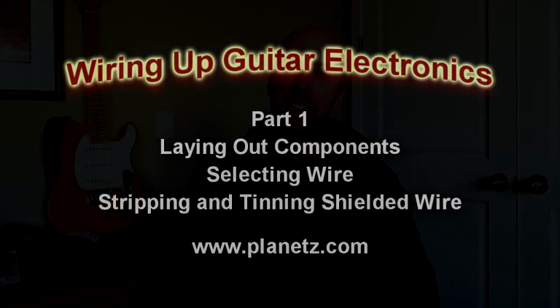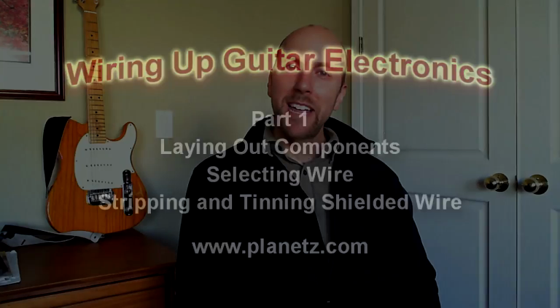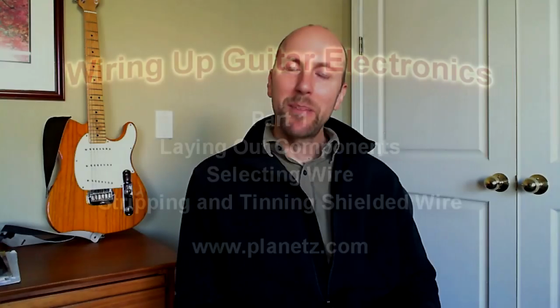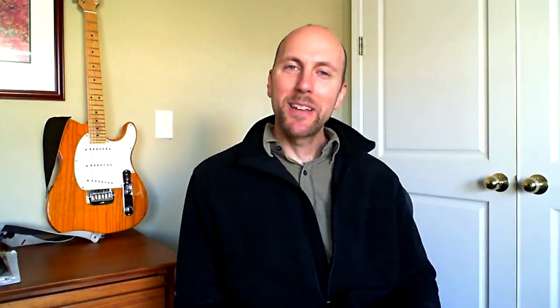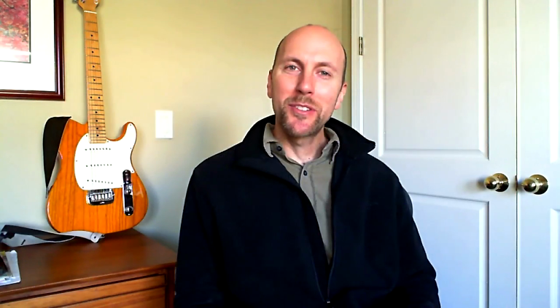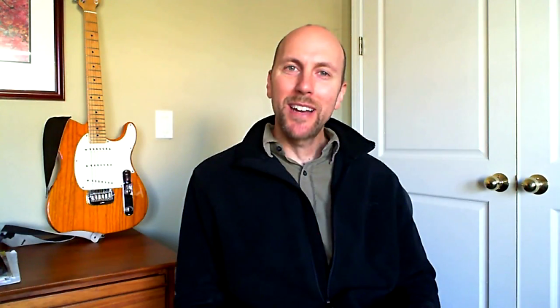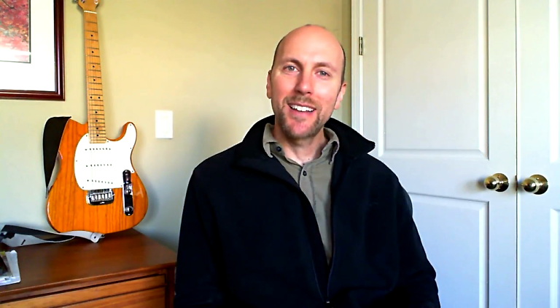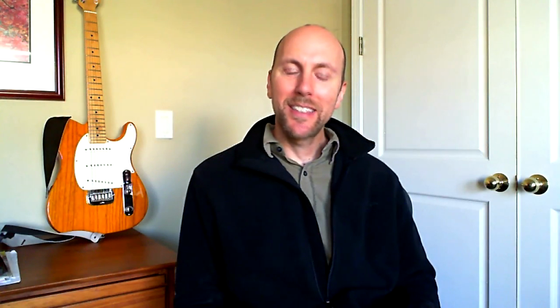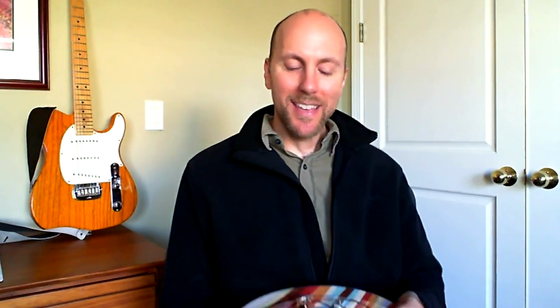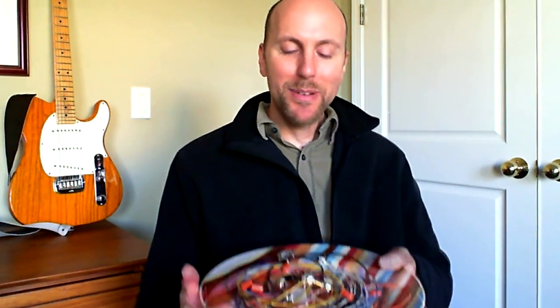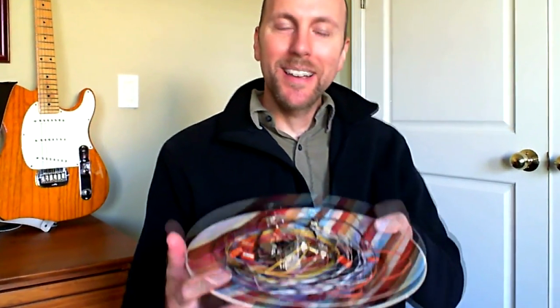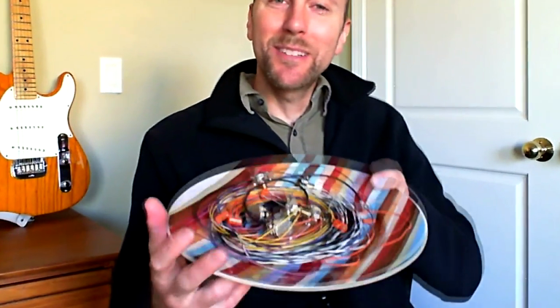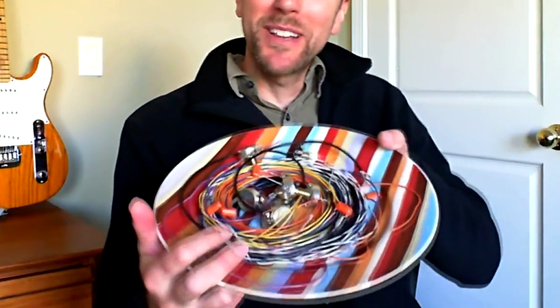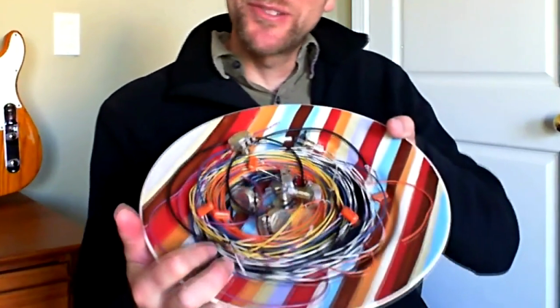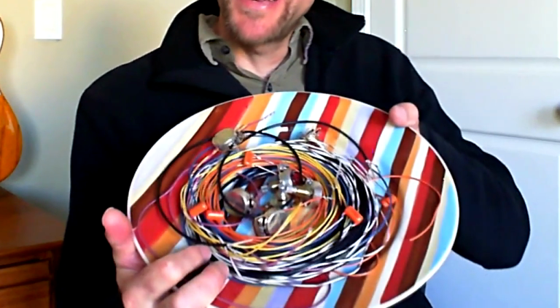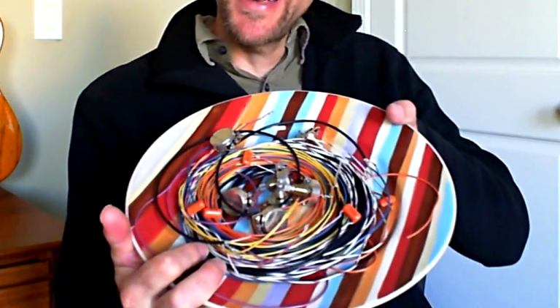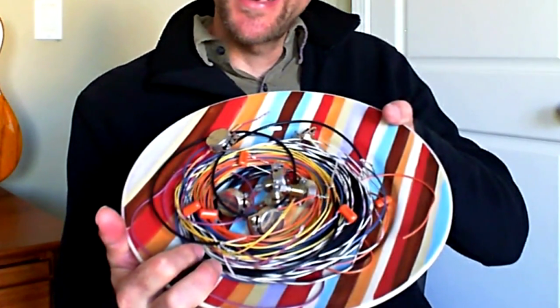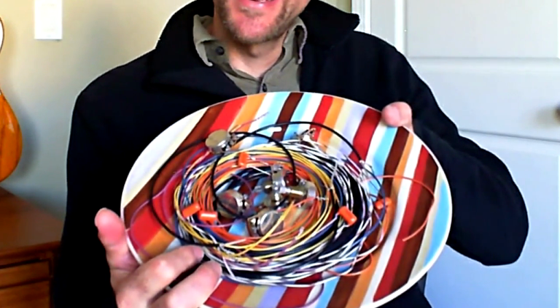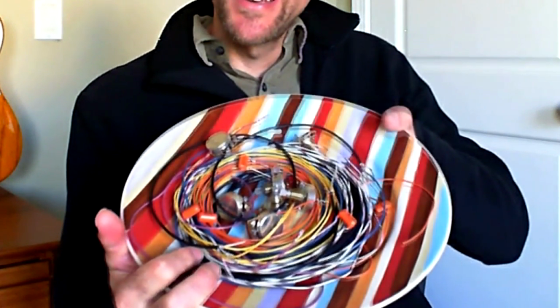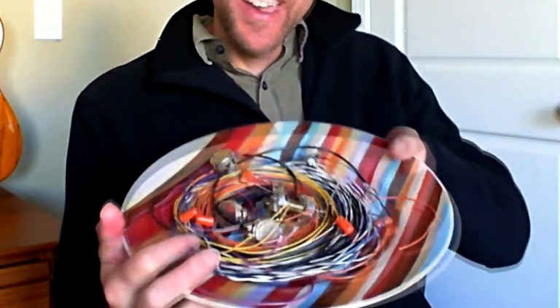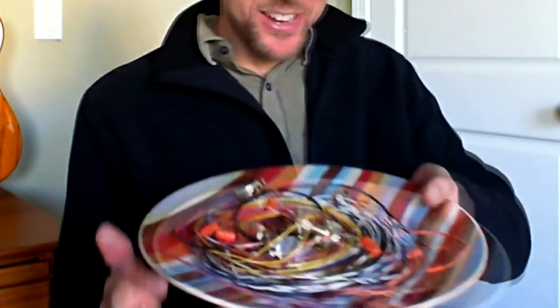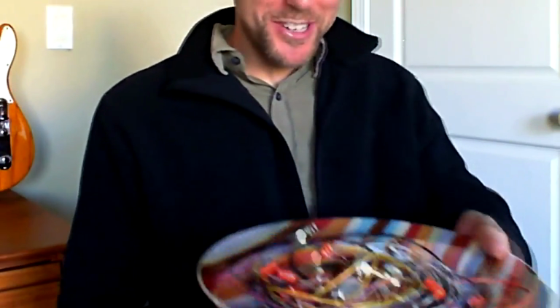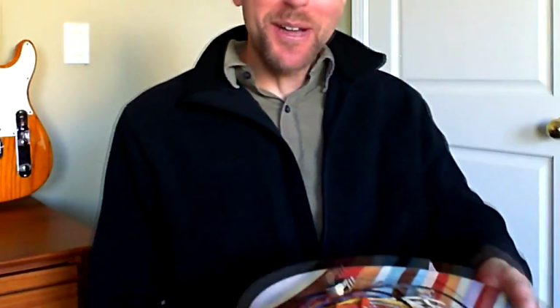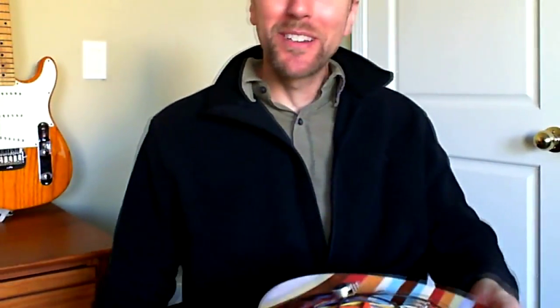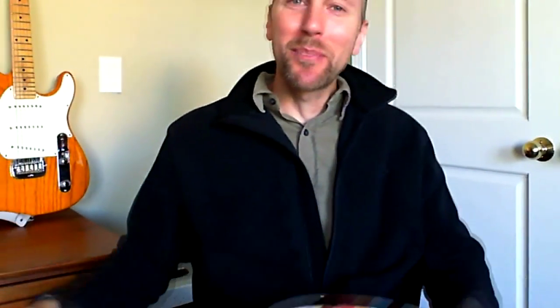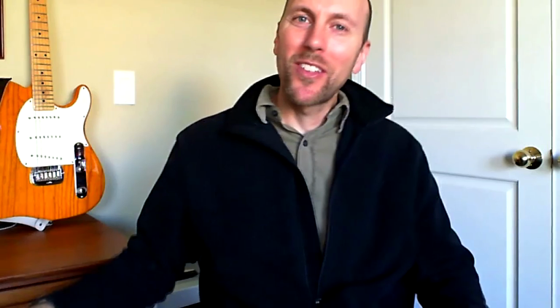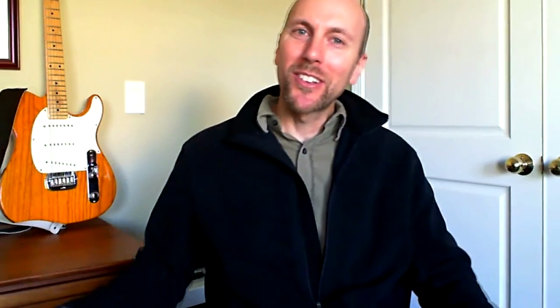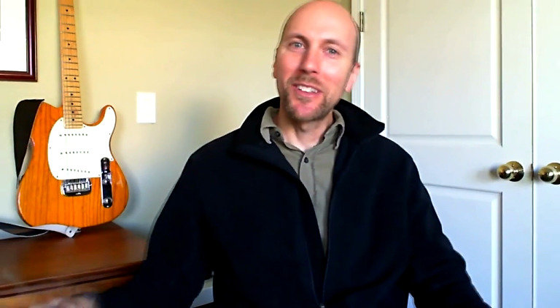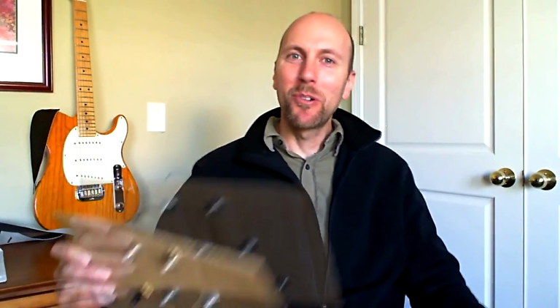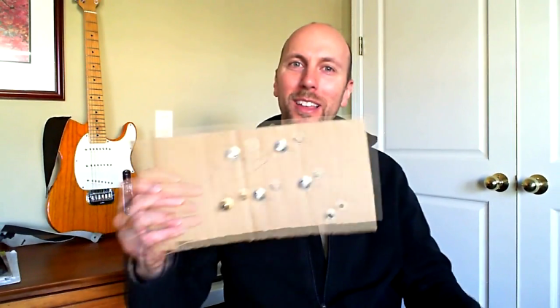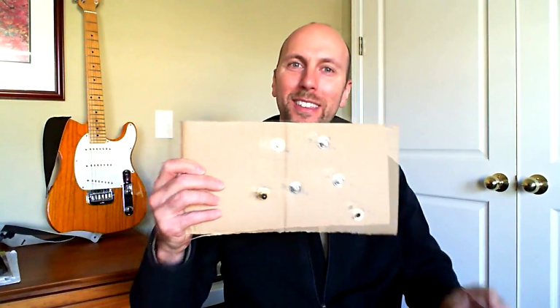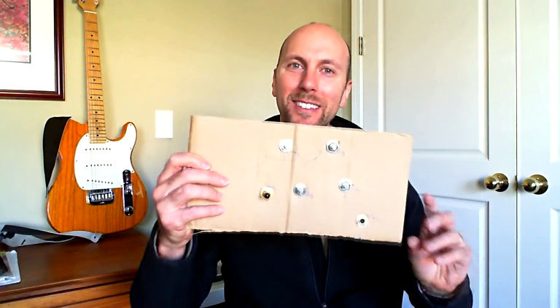Today I'm going to demonstrate how to take this appetizing plate of spaghetti and cook it up into something that looks a little more like this.